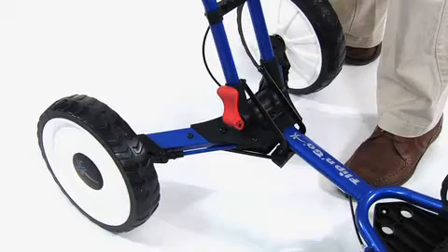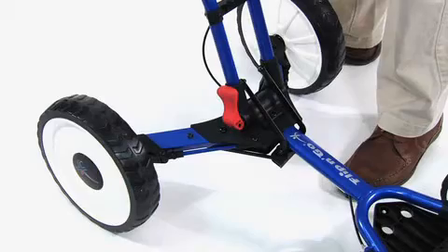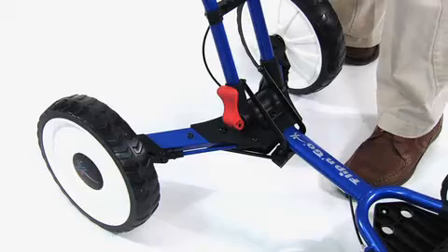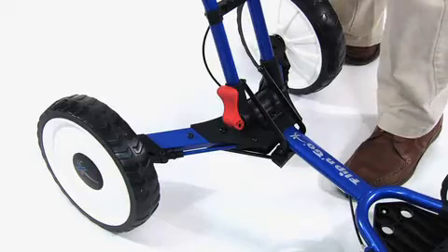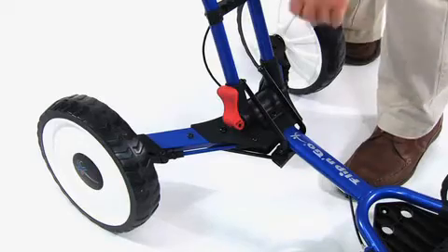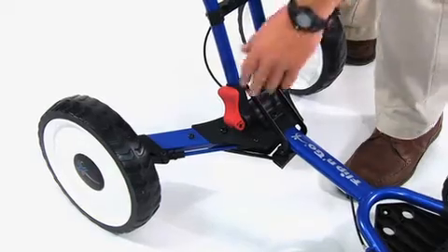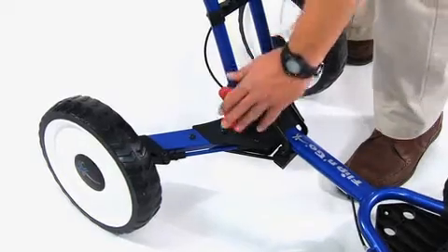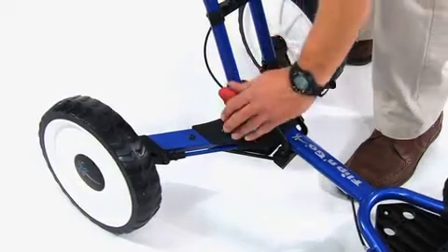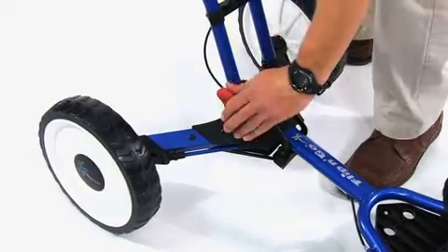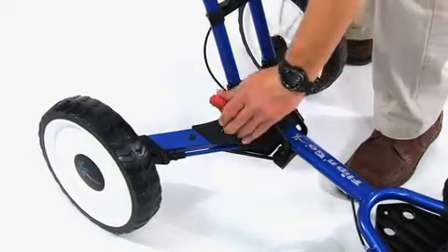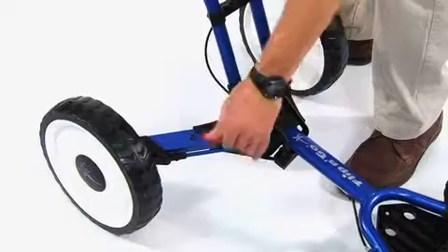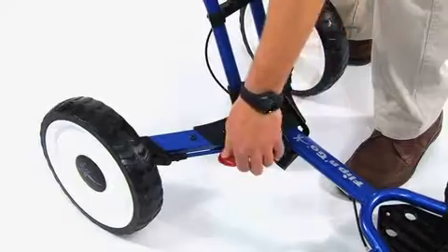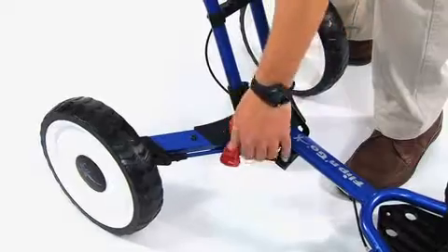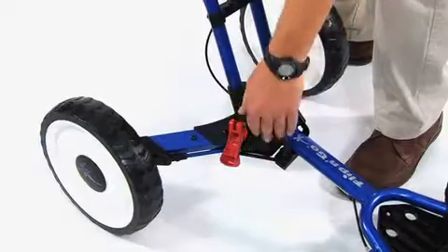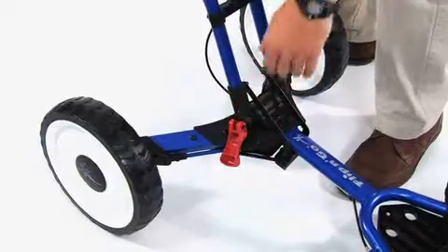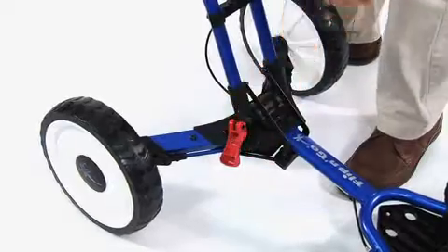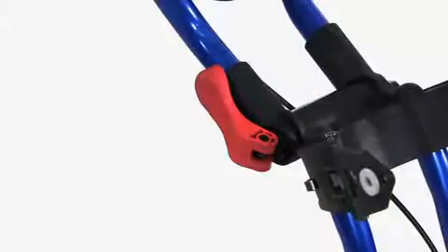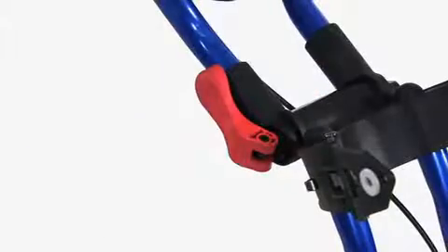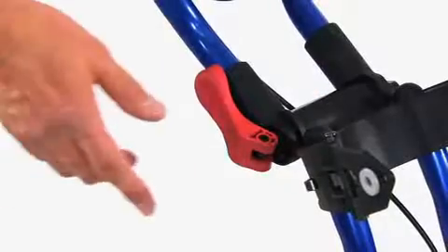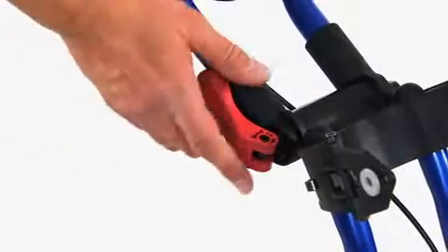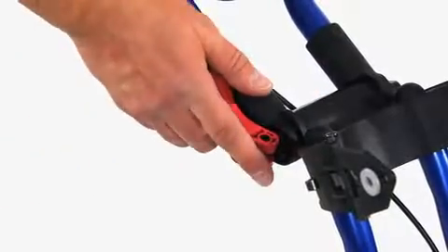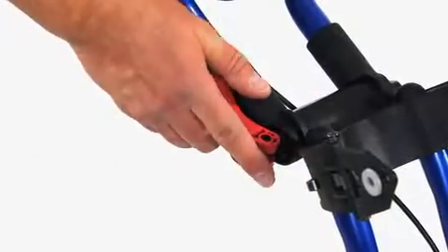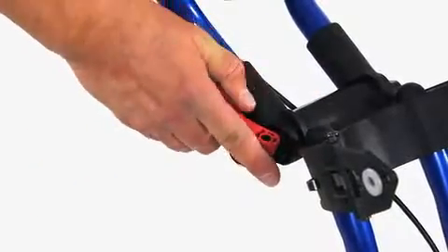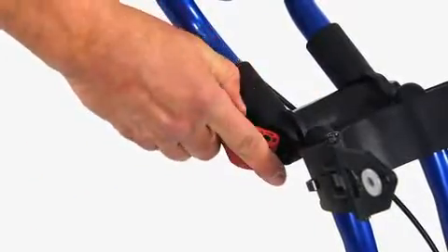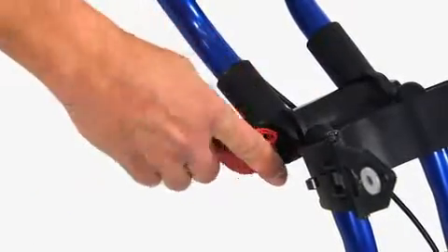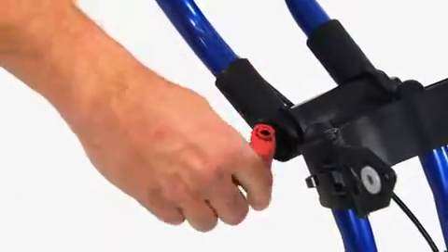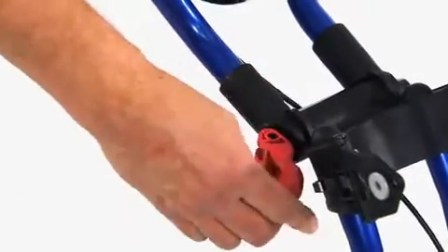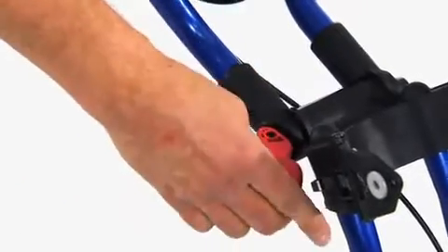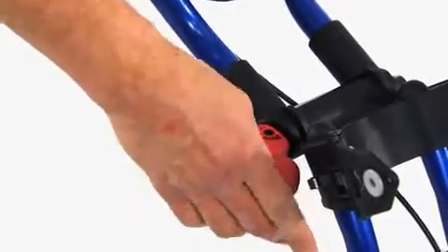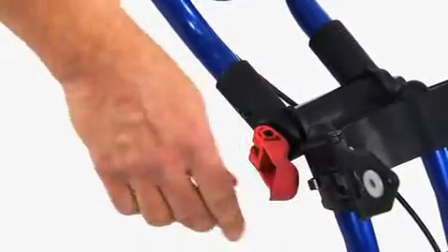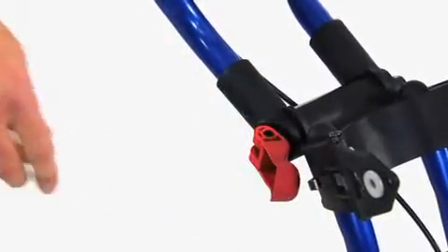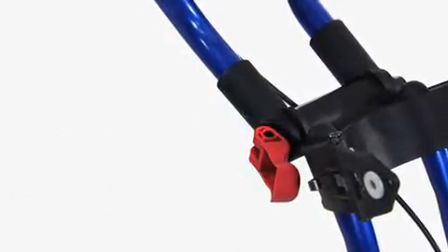Release the lower hinge. Grab the handle with your left hand and release the upper hinge.